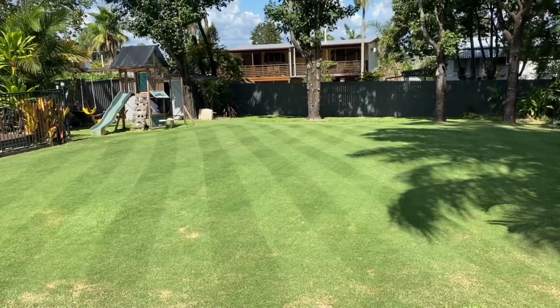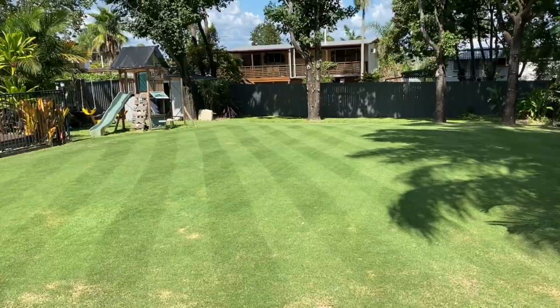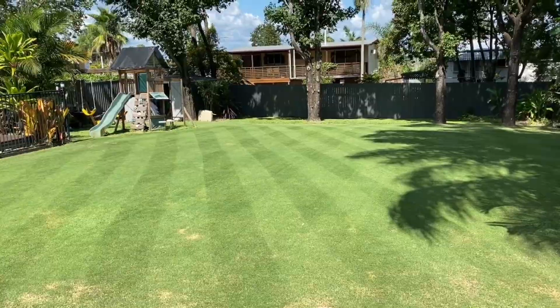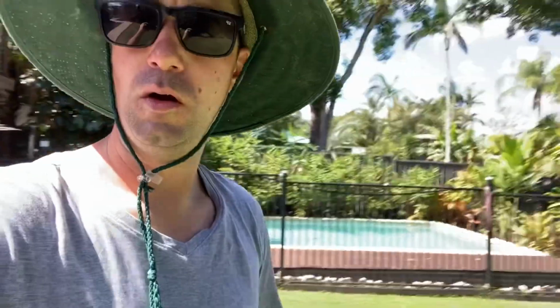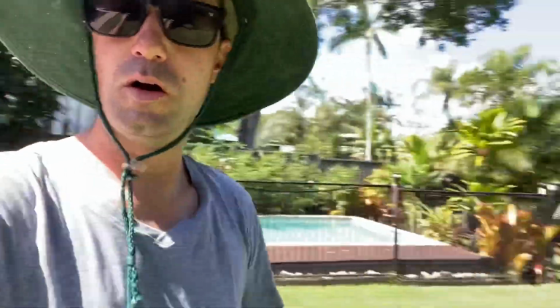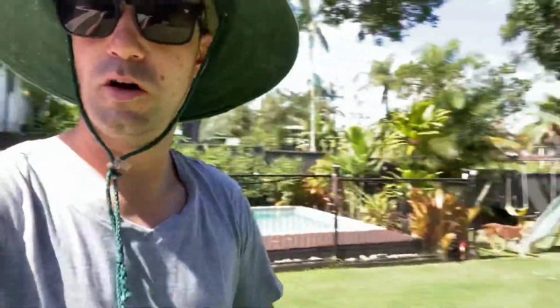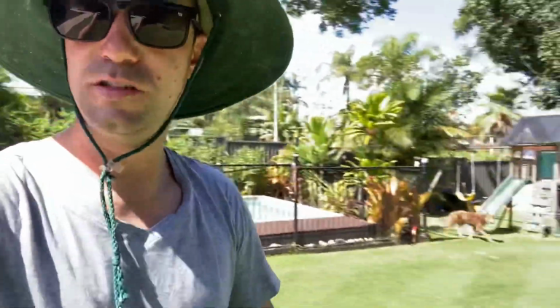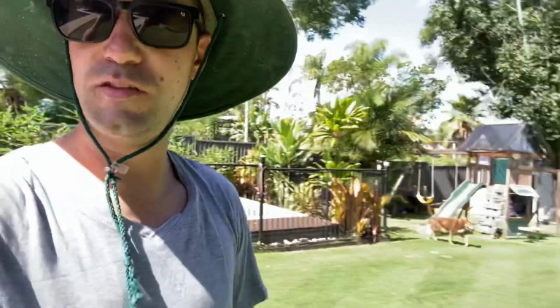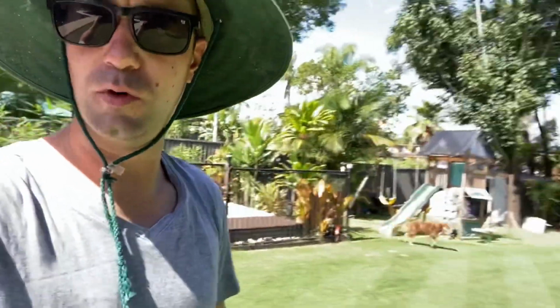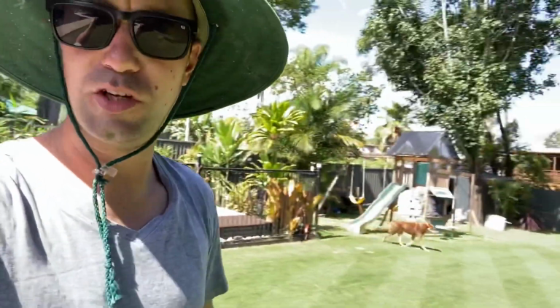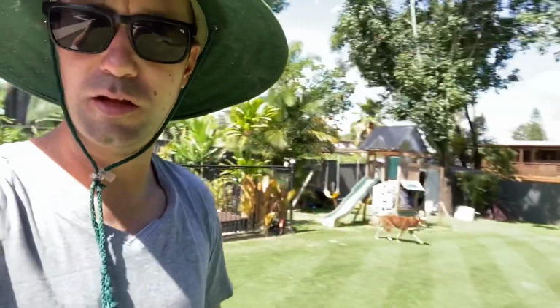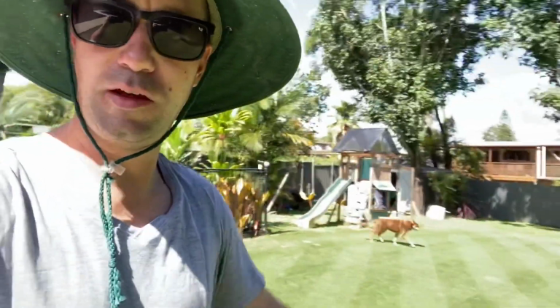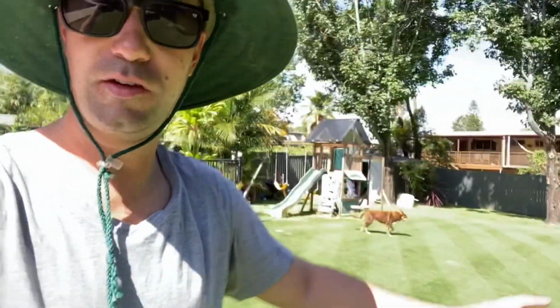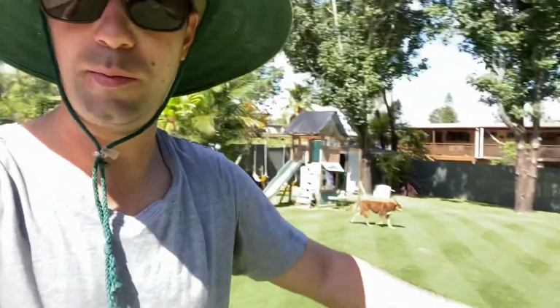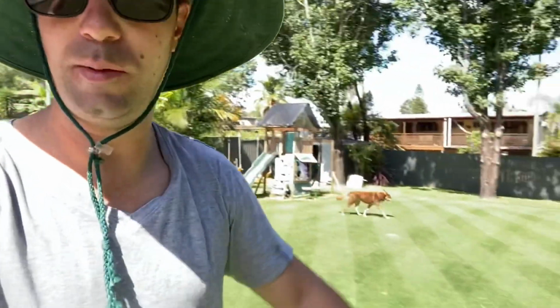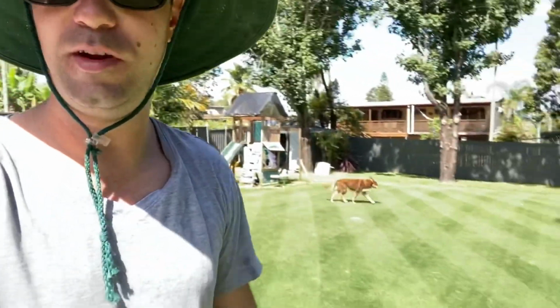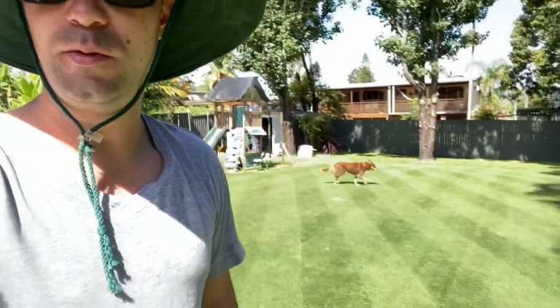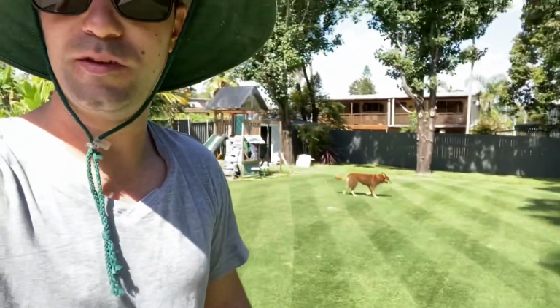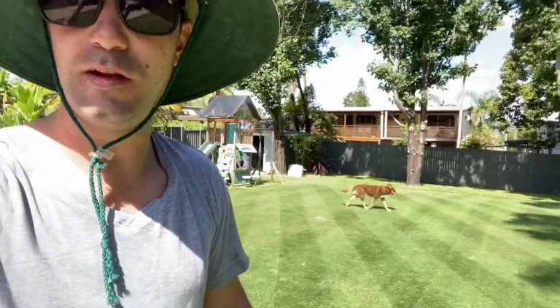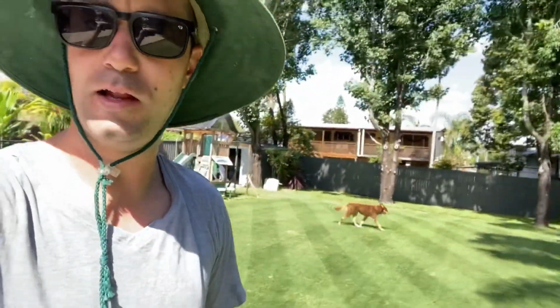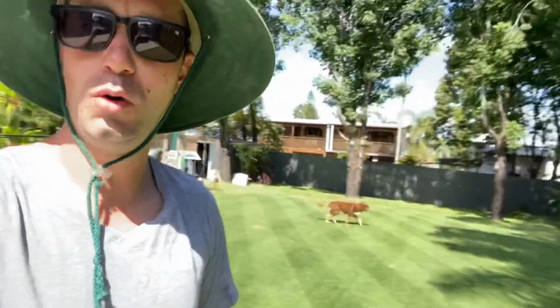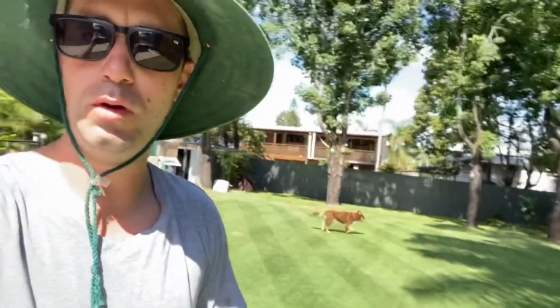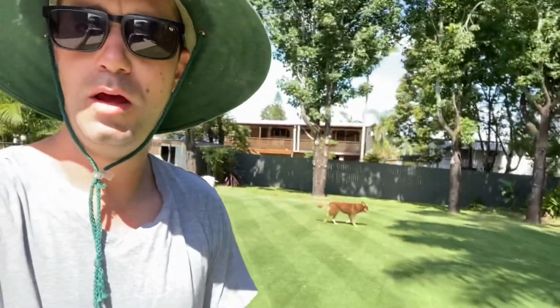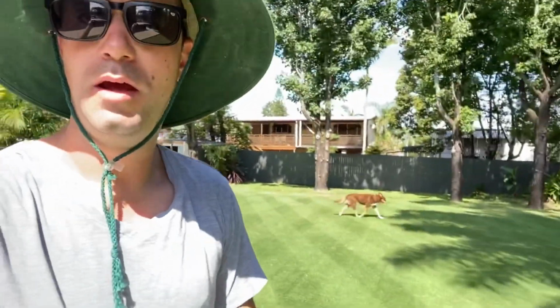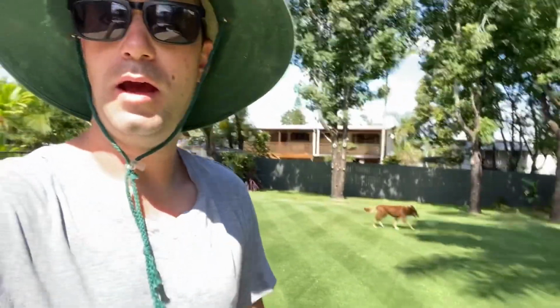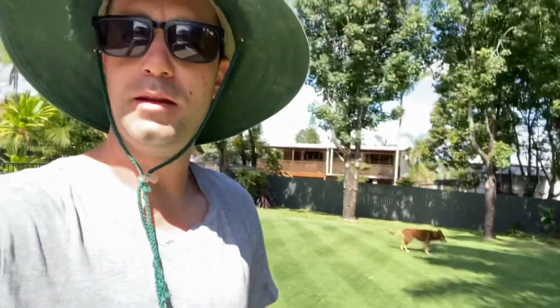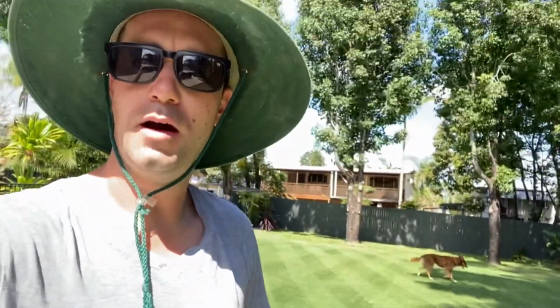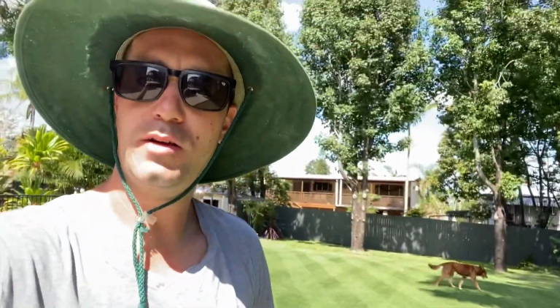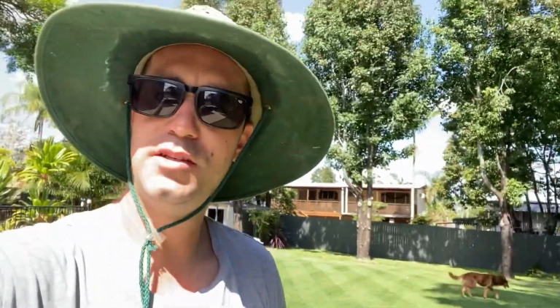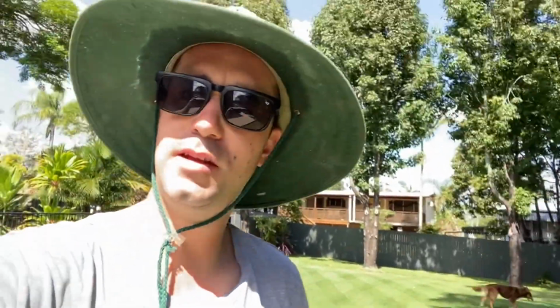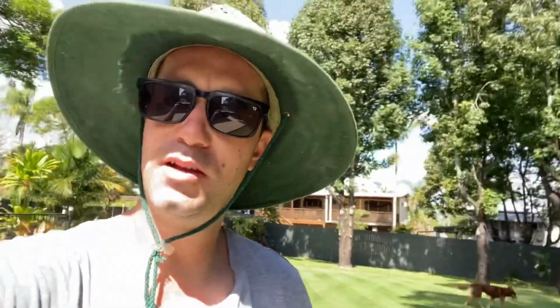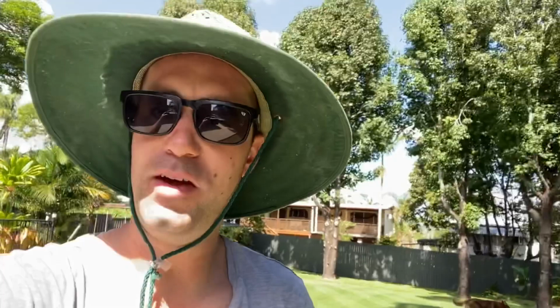All right guys, thanks for watching, thanks for keeping up to date with this lawn and I'll catch you in the next vid.